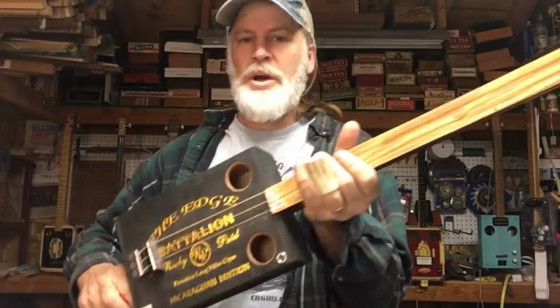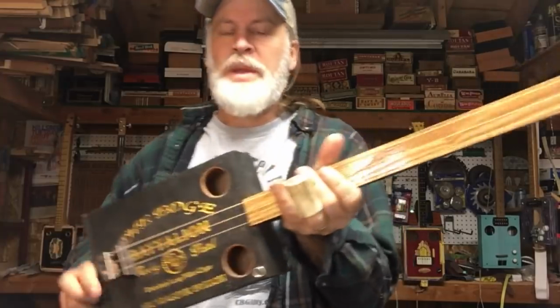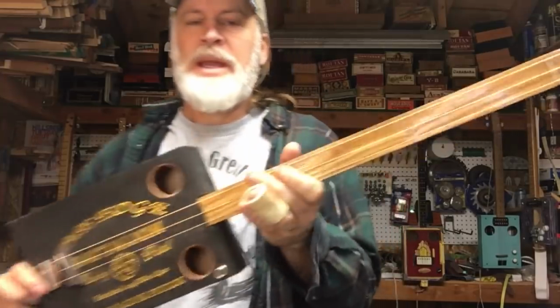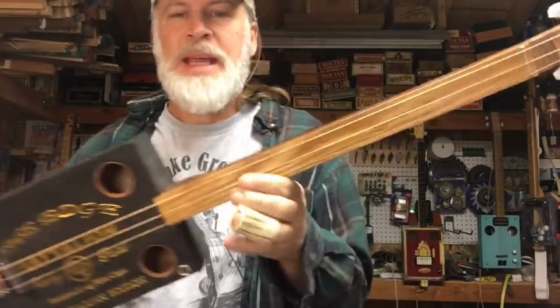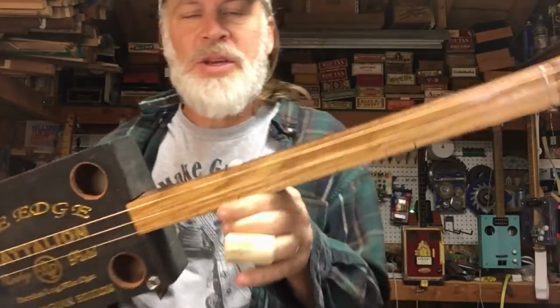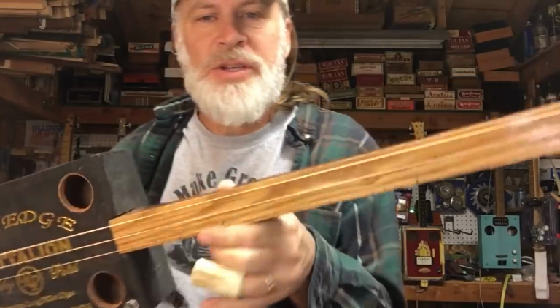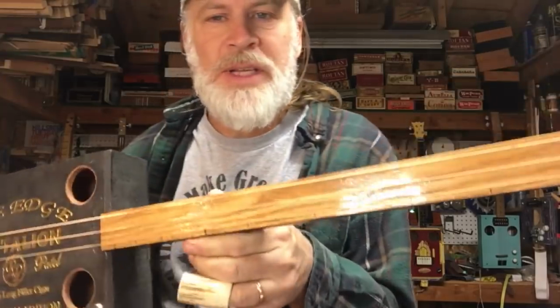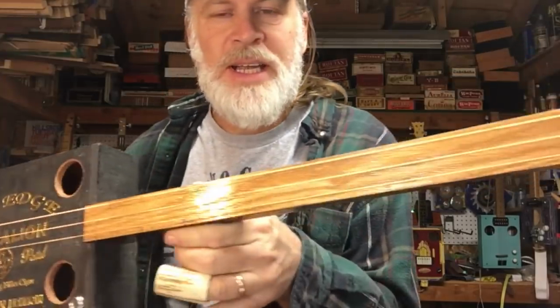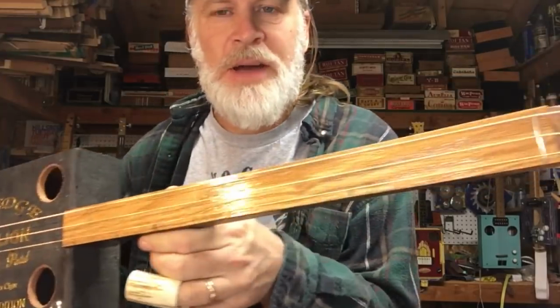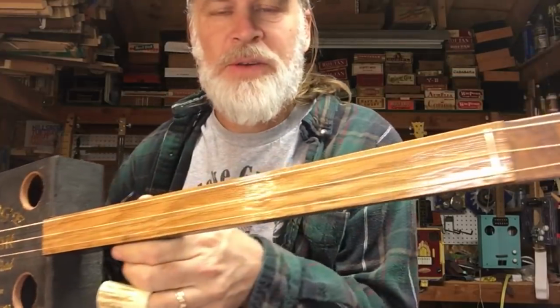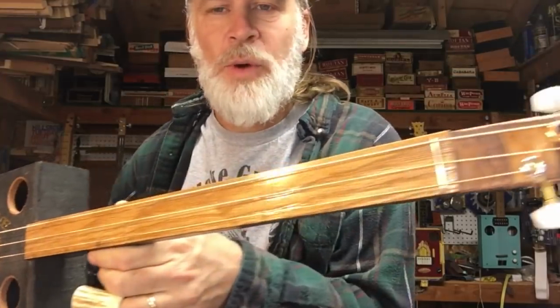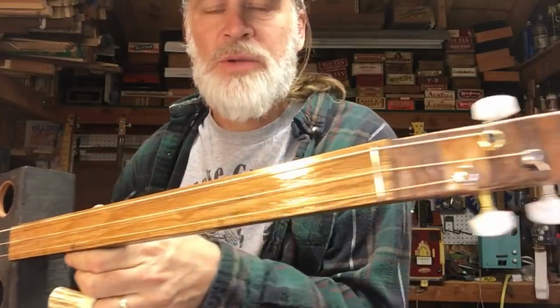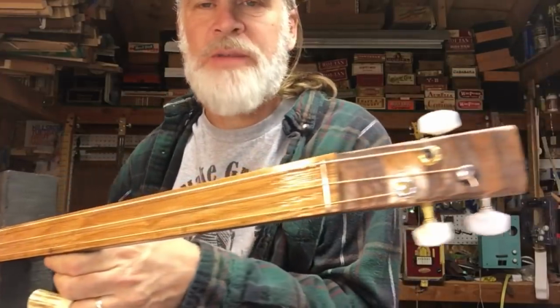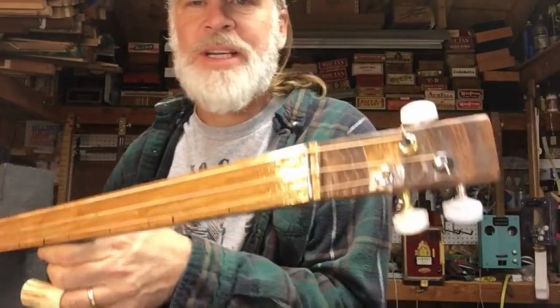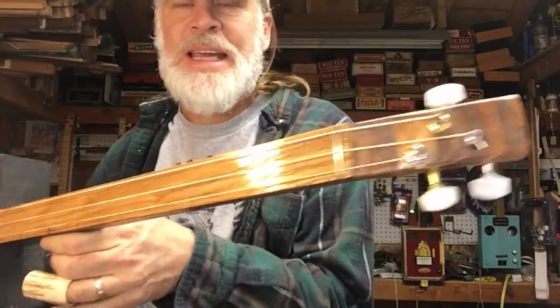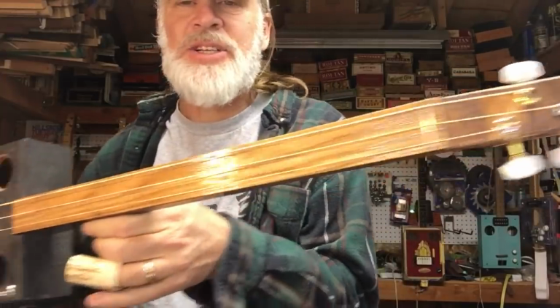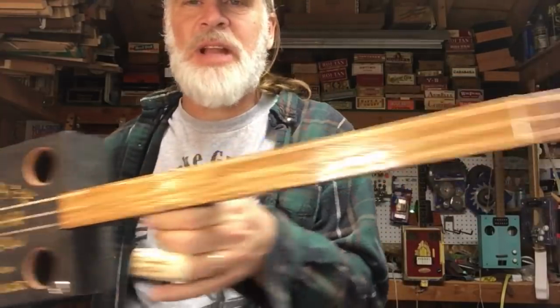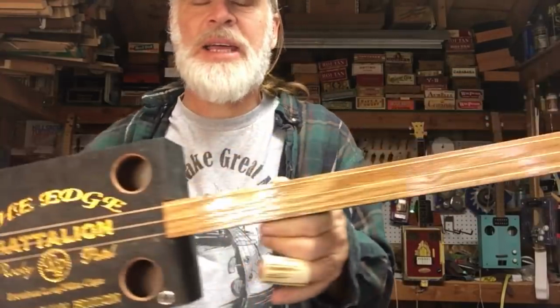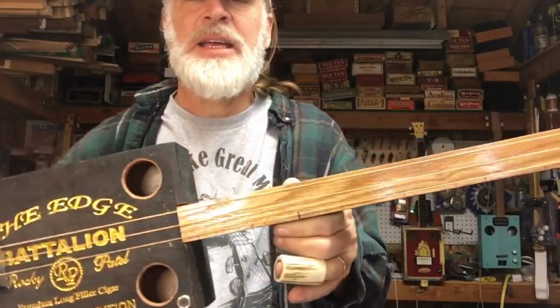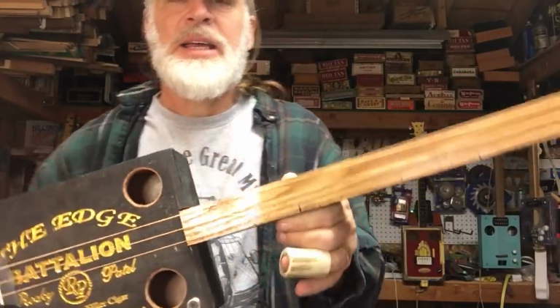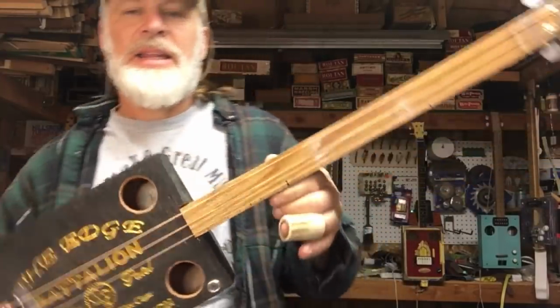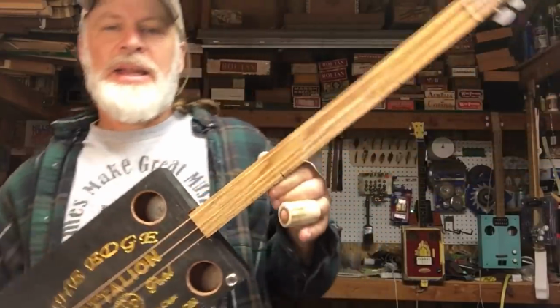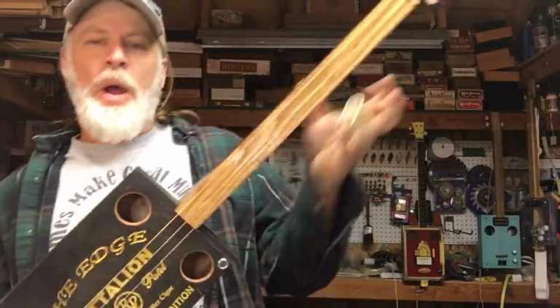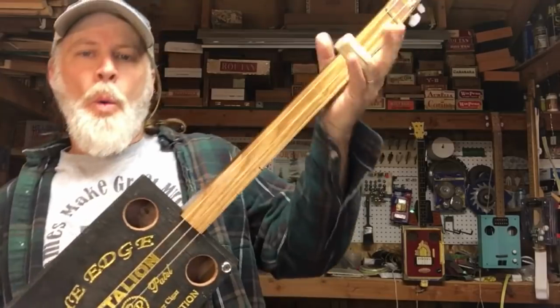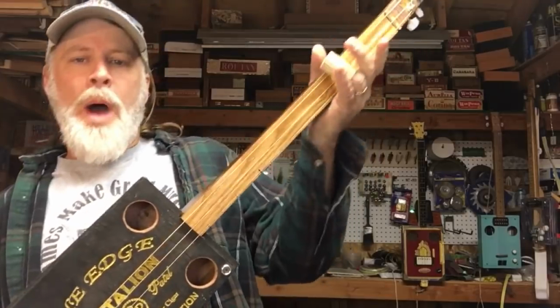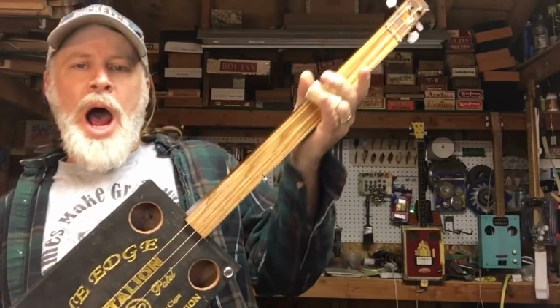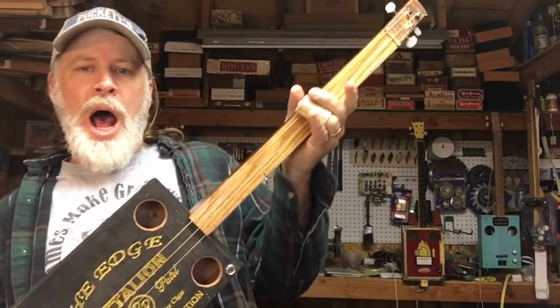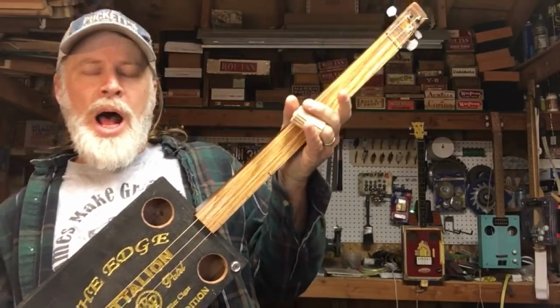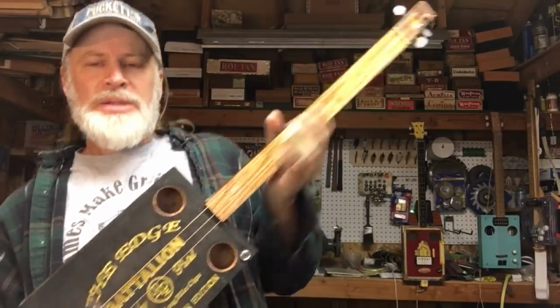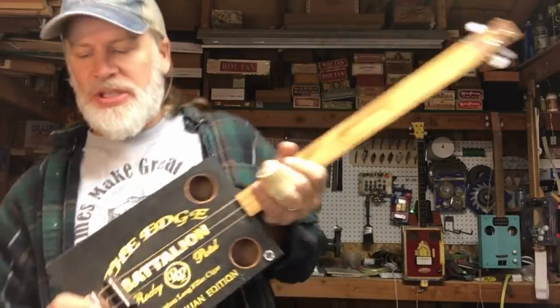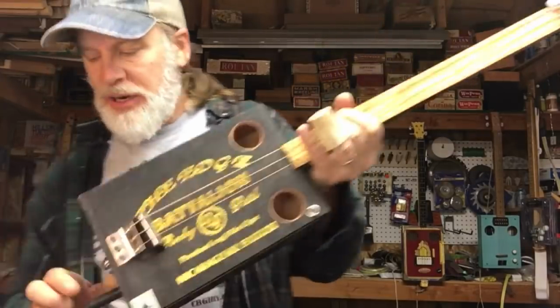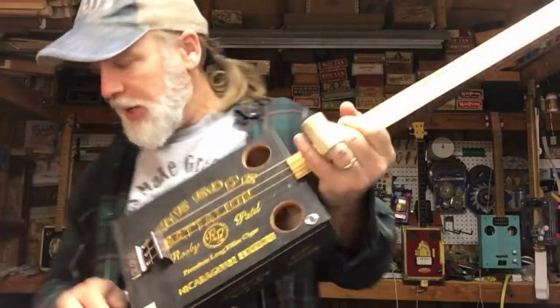You can tune these things however you want, to whatever key you like, and then just slide around.